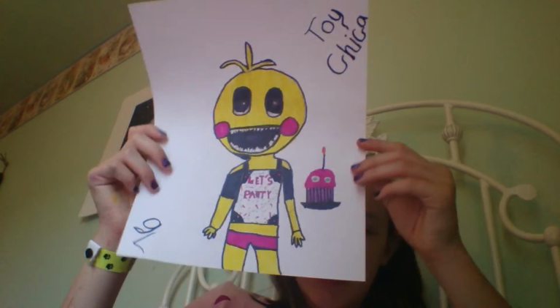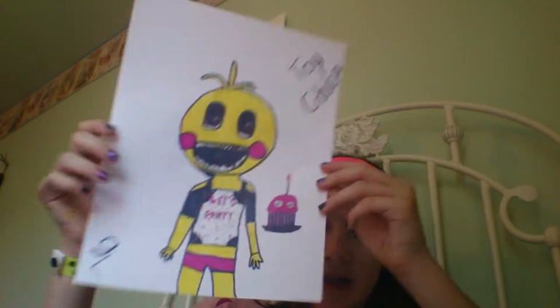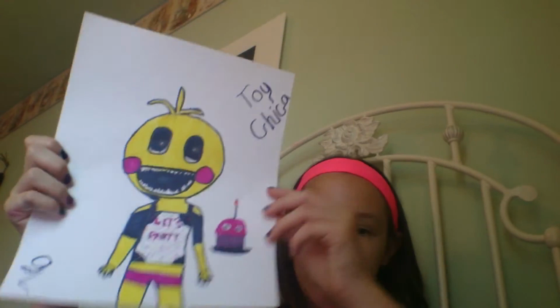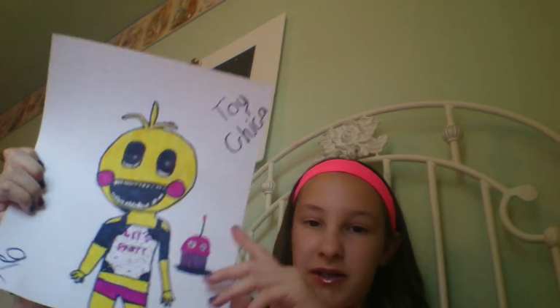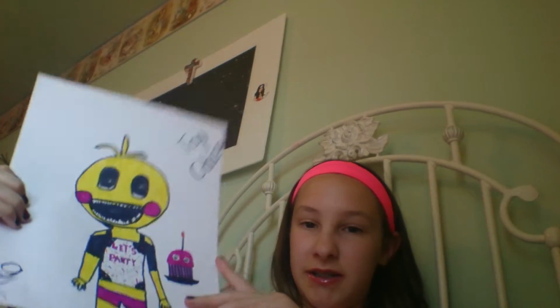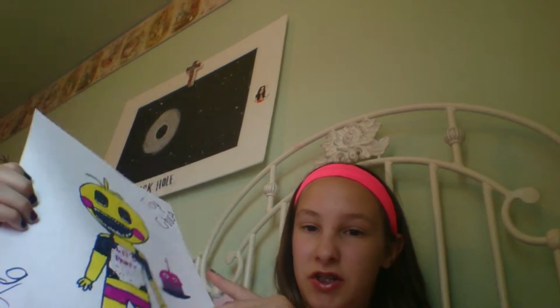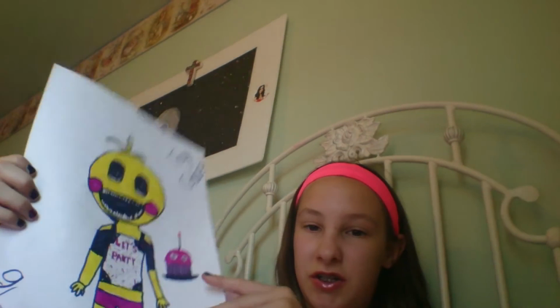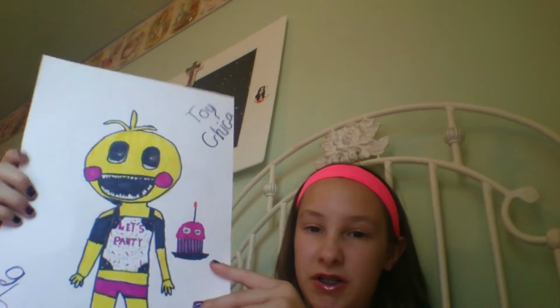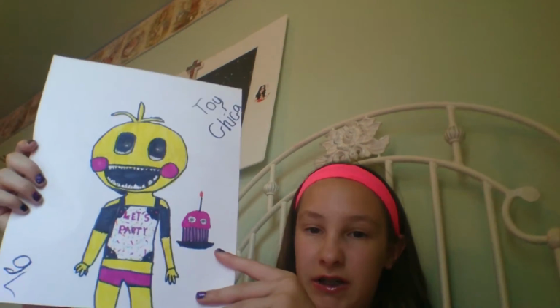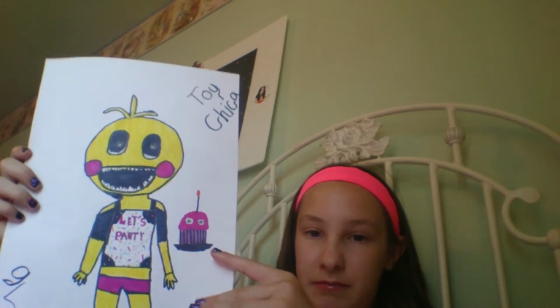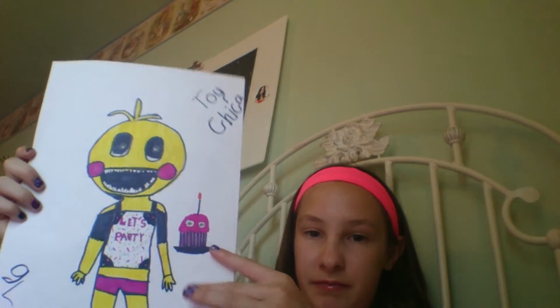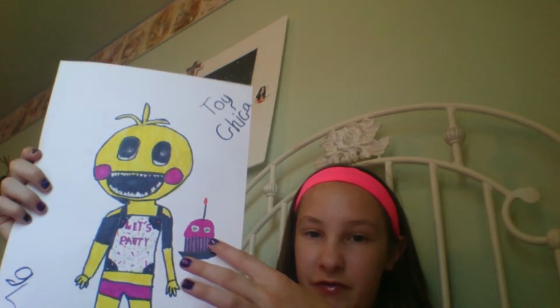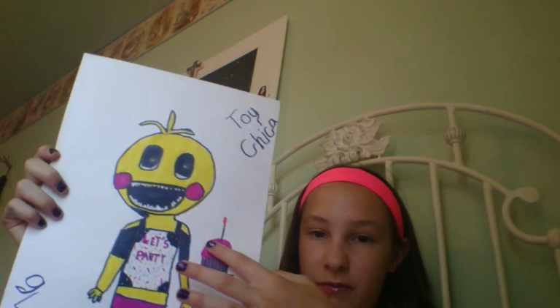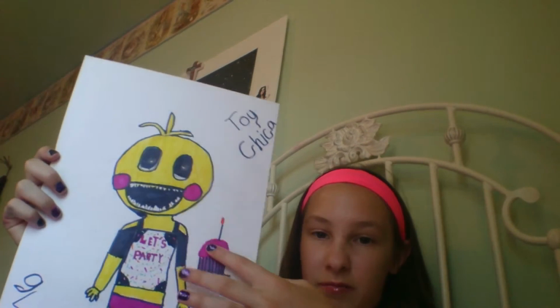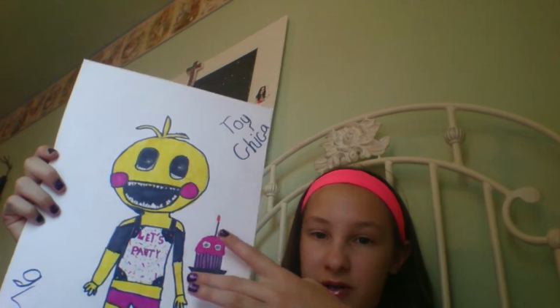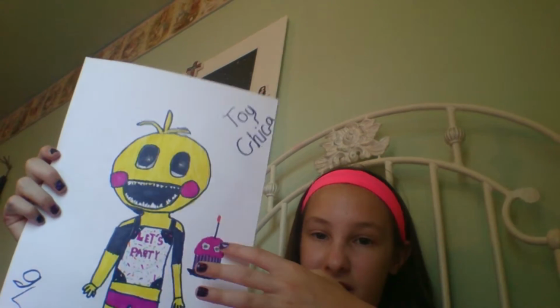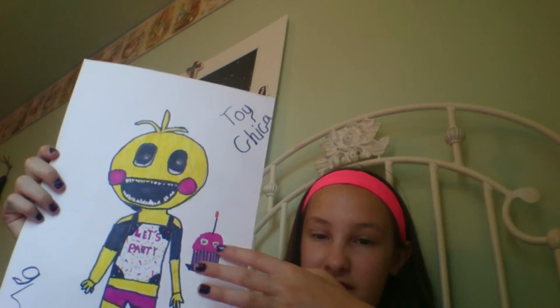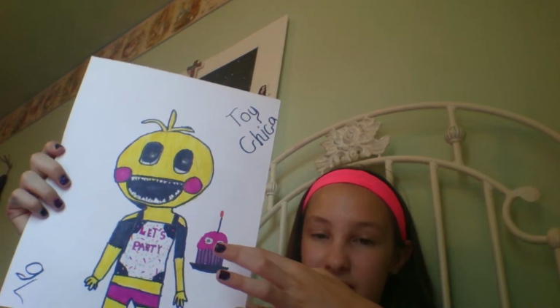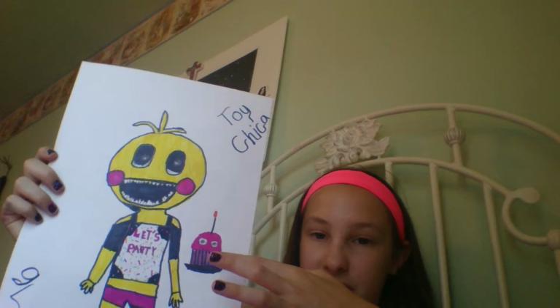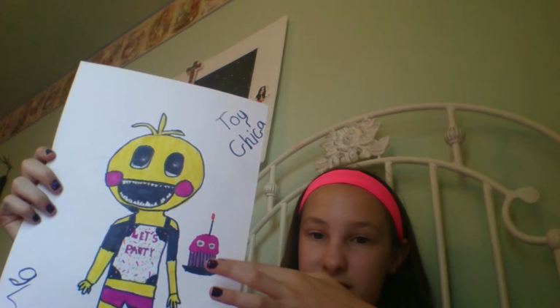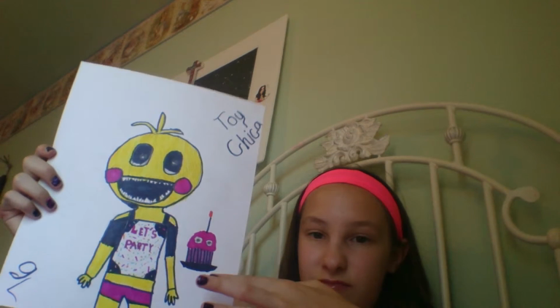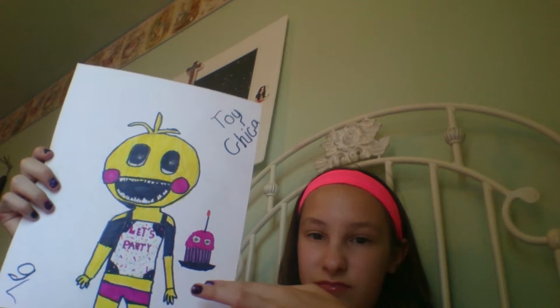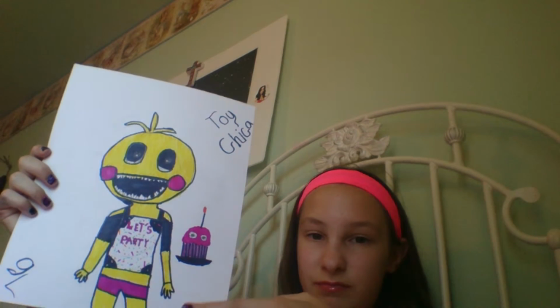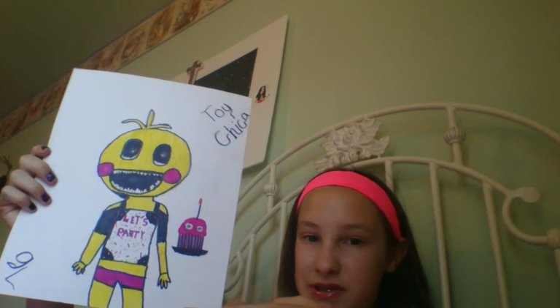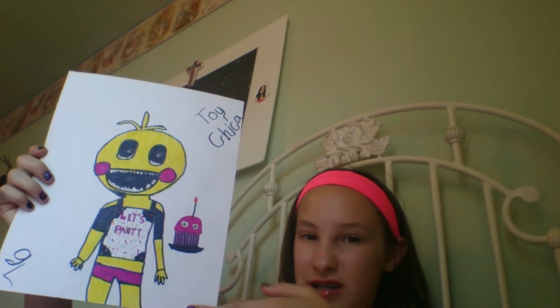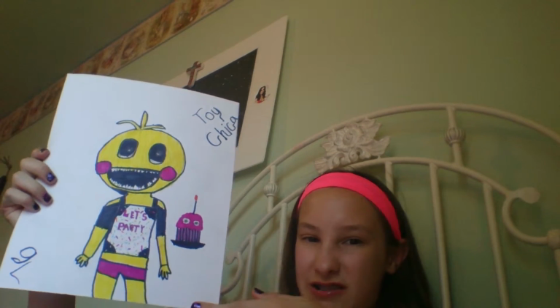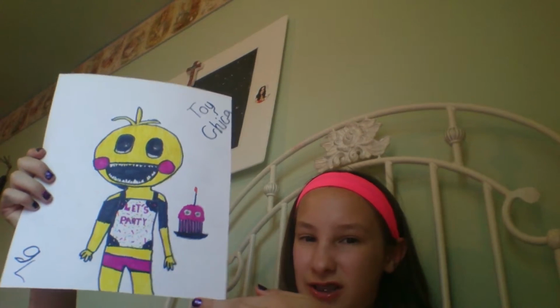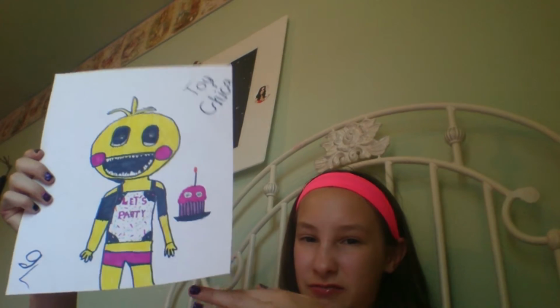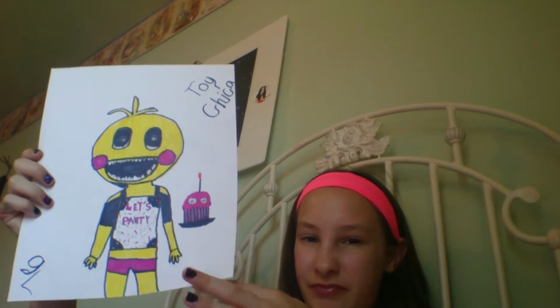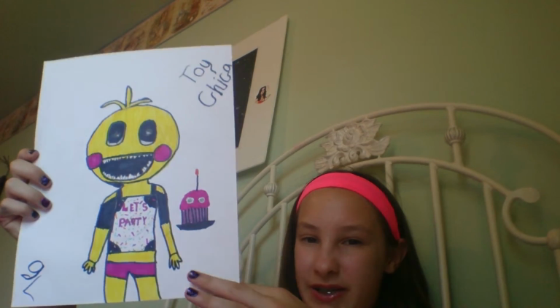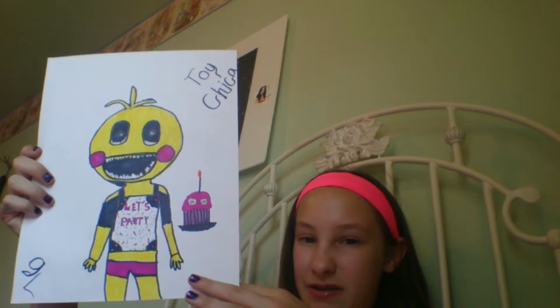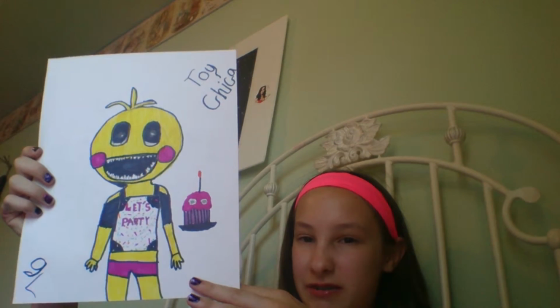She could very well put her eyes in the cupcake, but I doubt it.